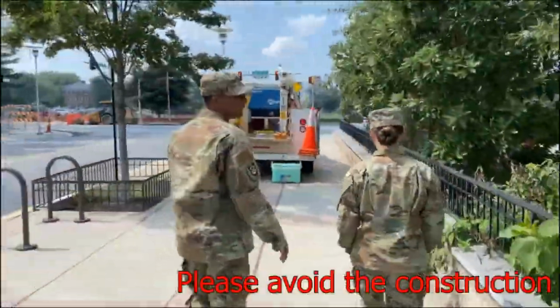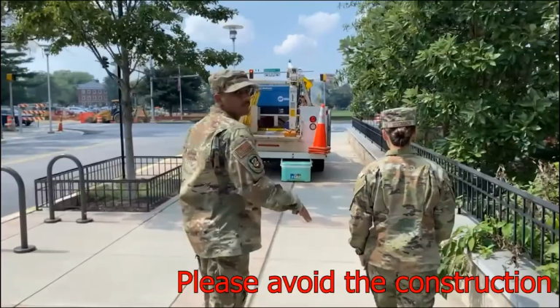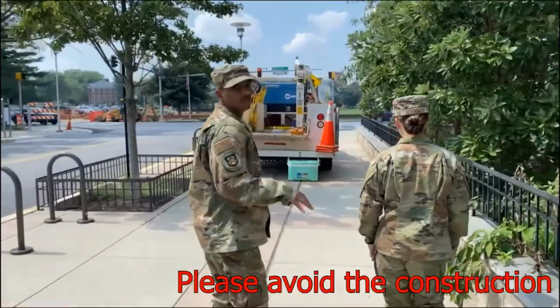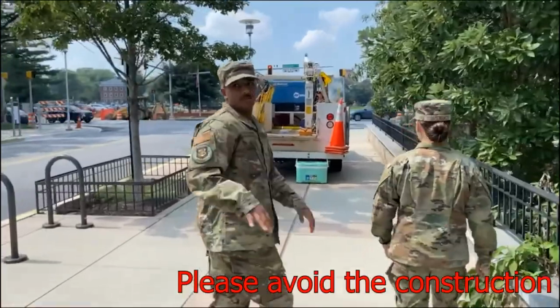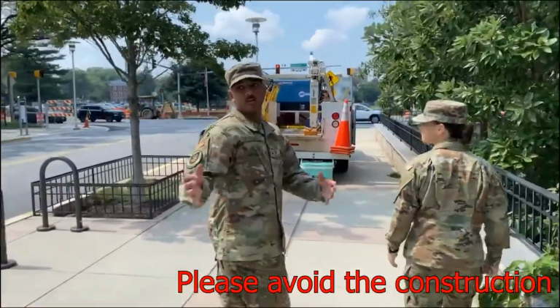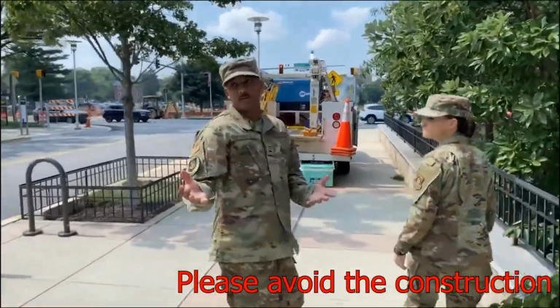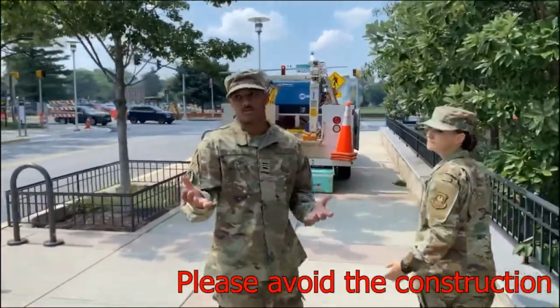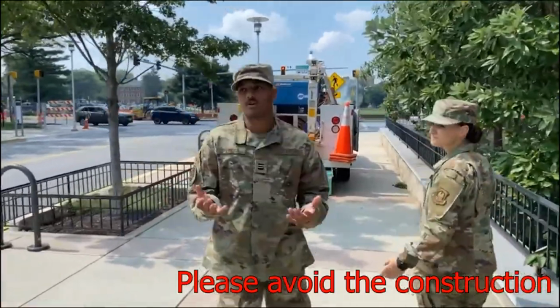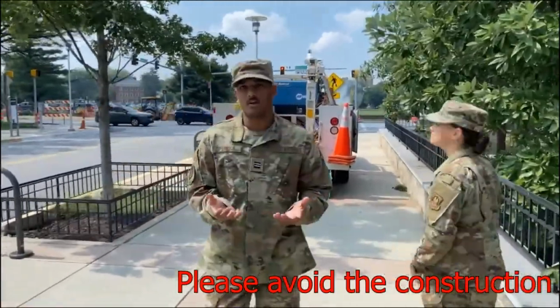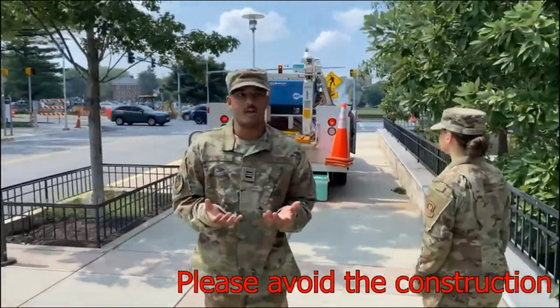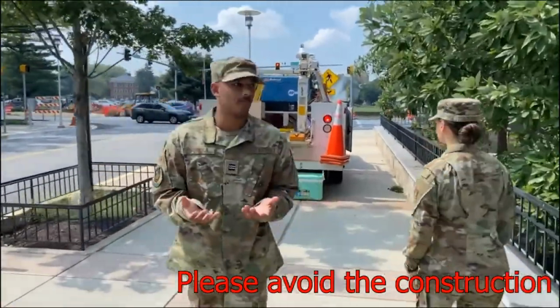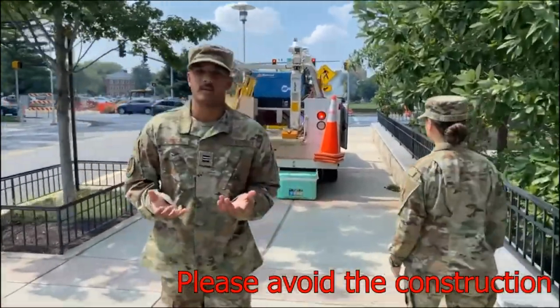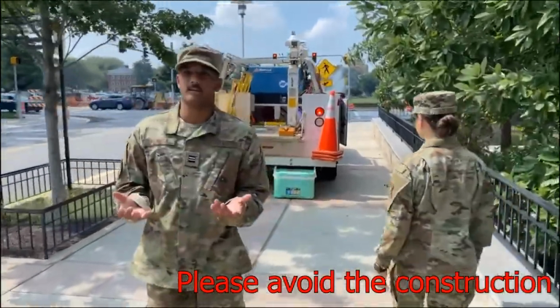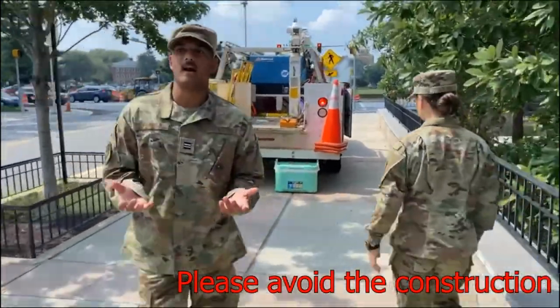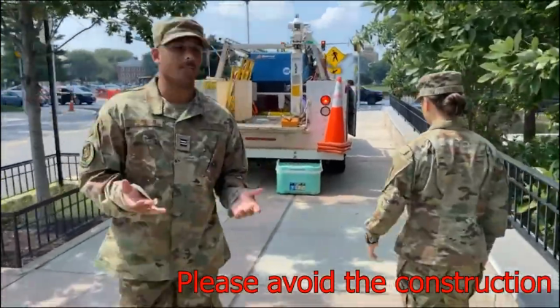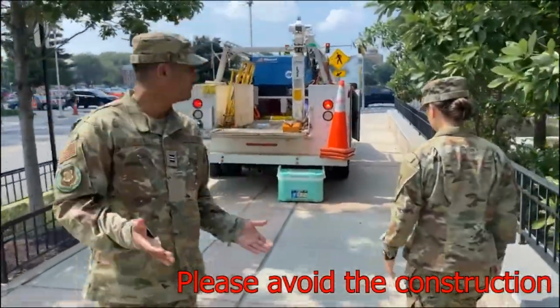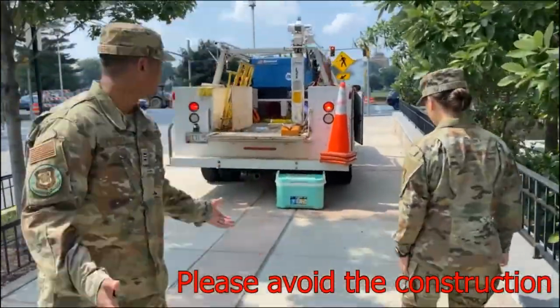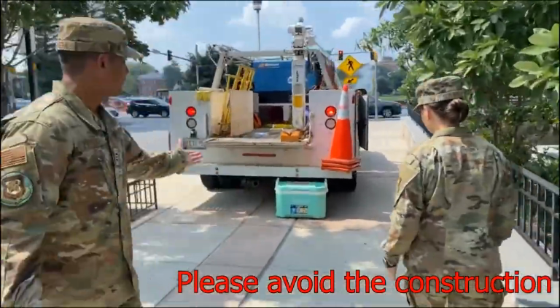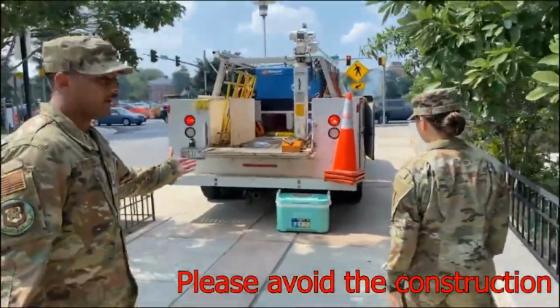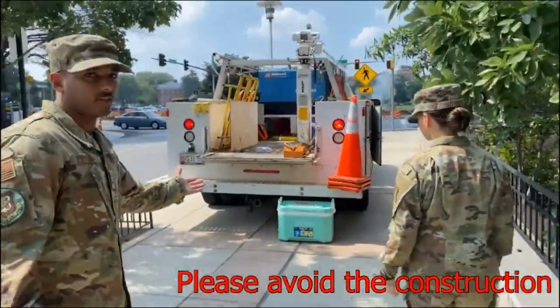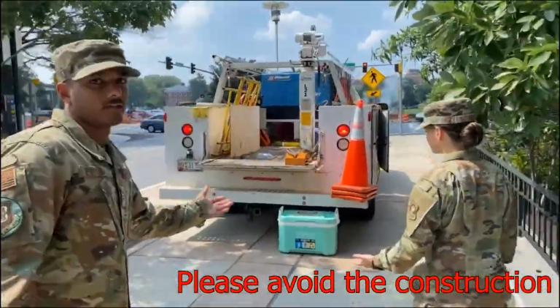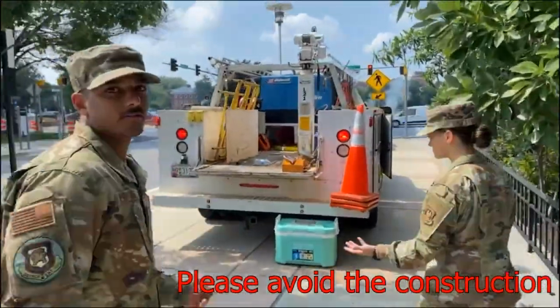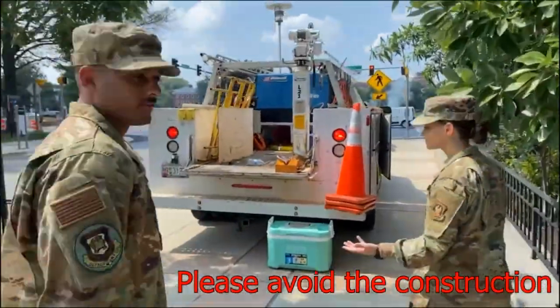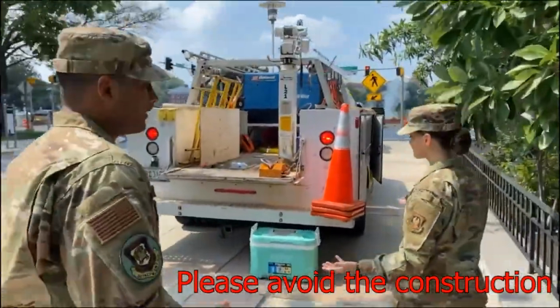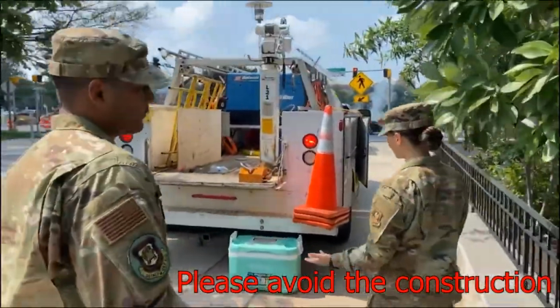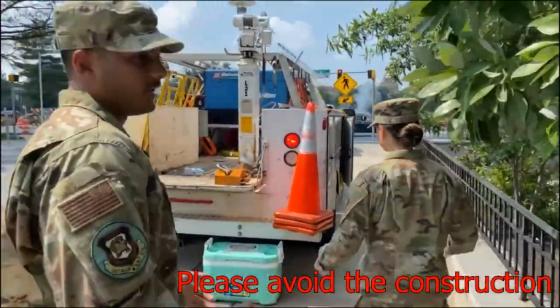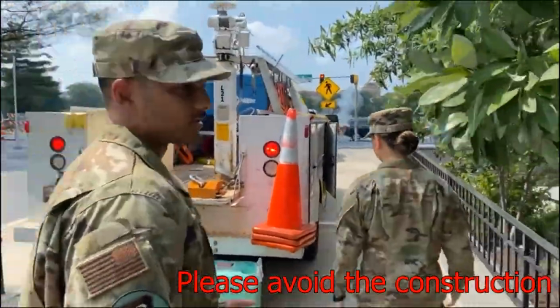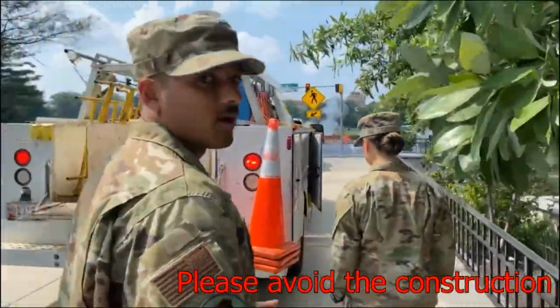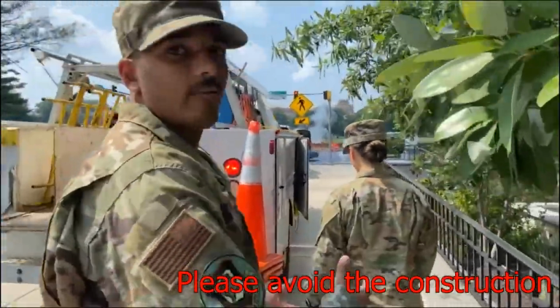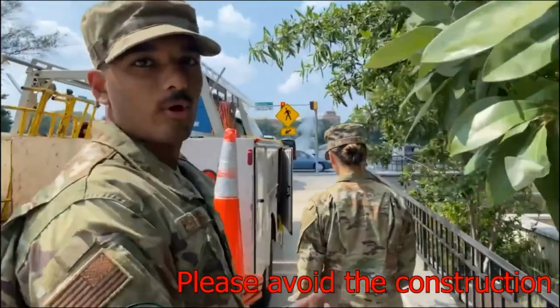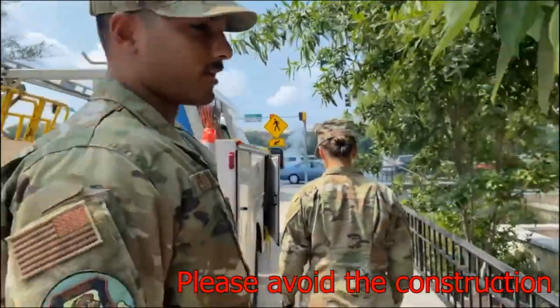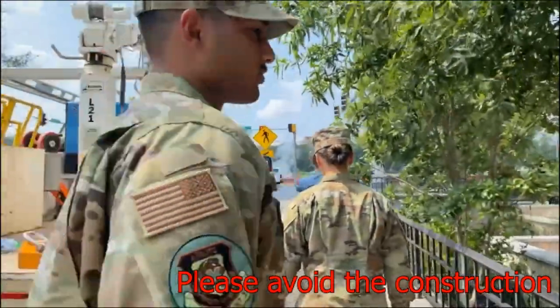There could be construction on campus at any time, like this. Please avoid the construction.